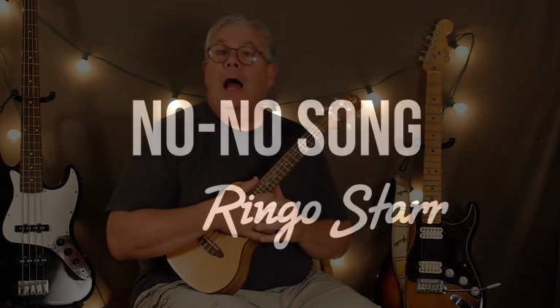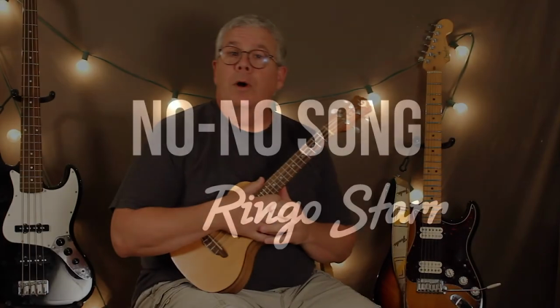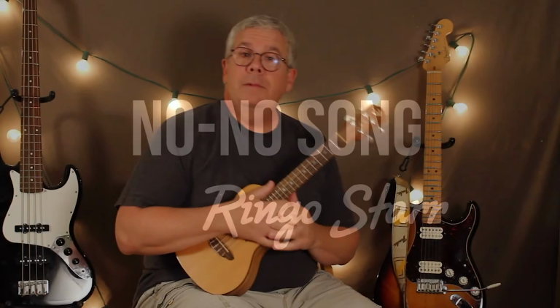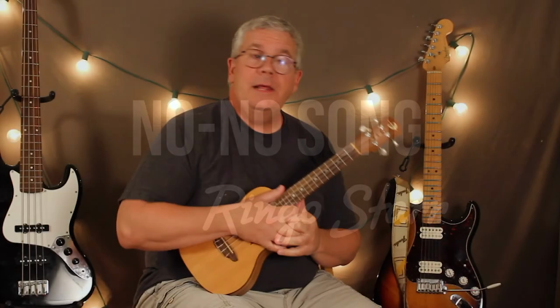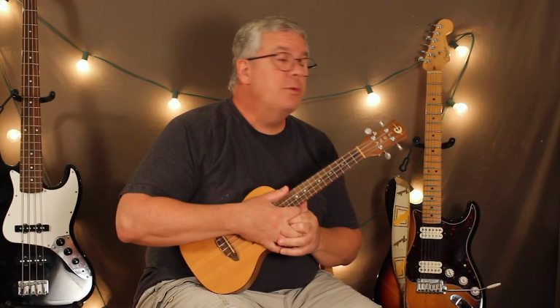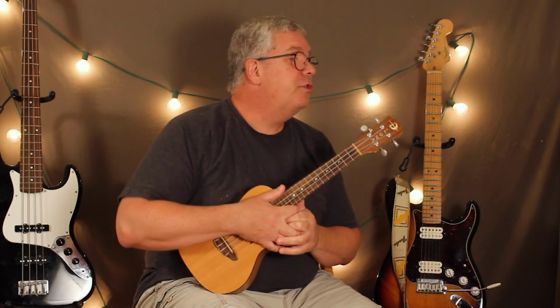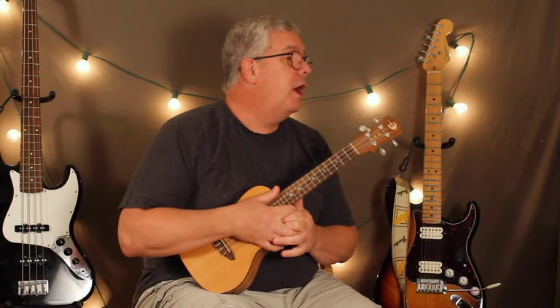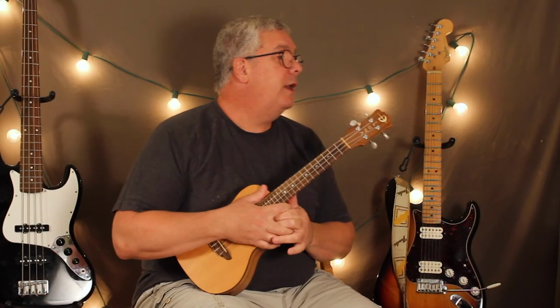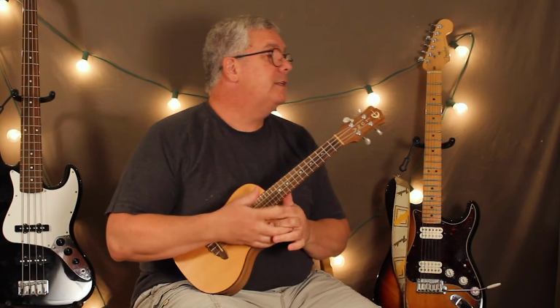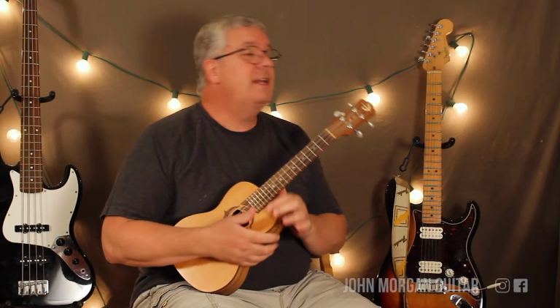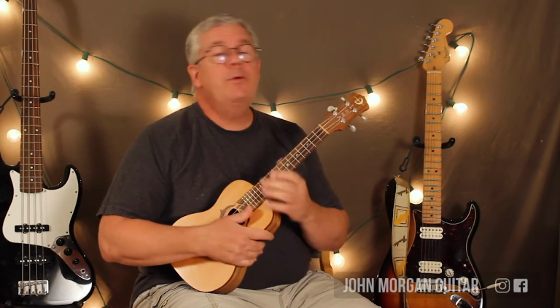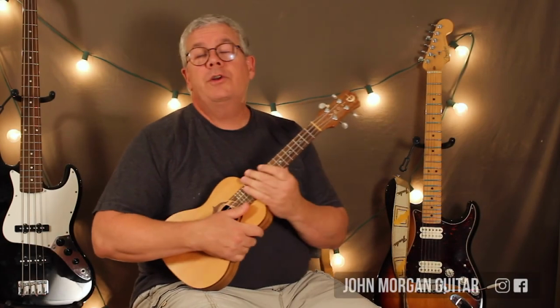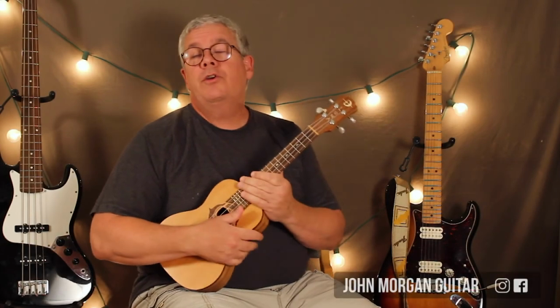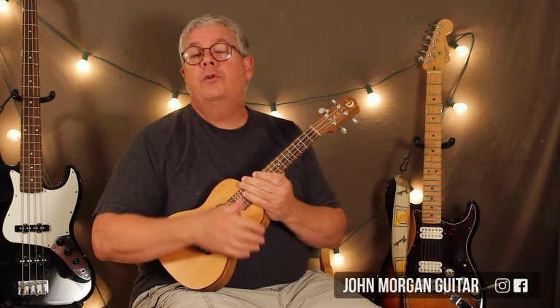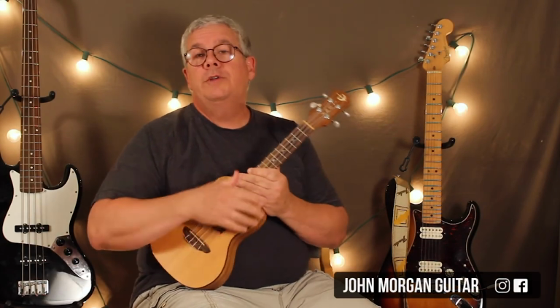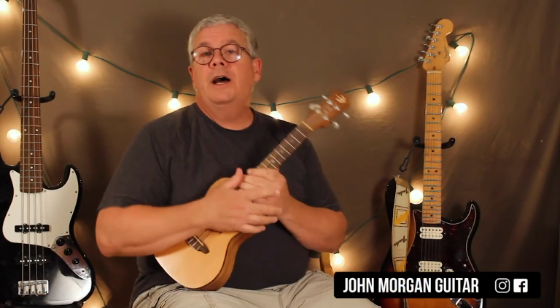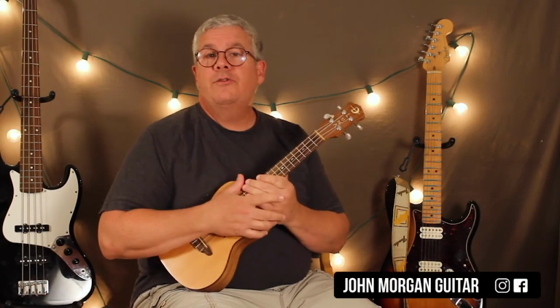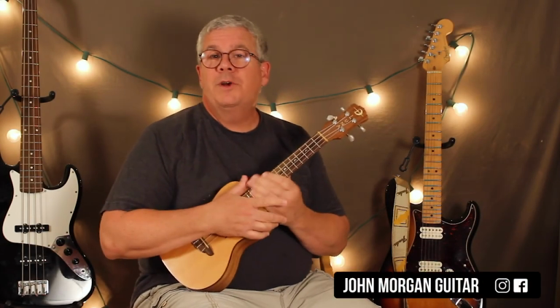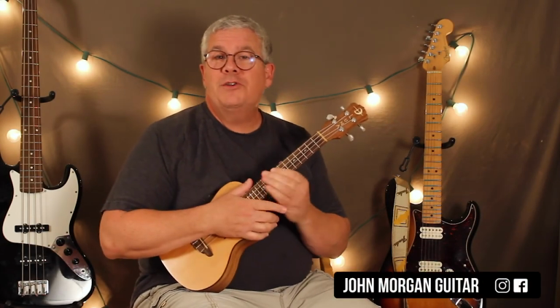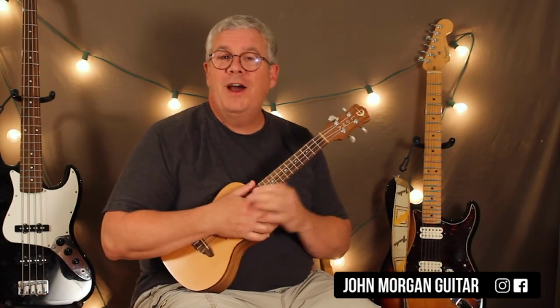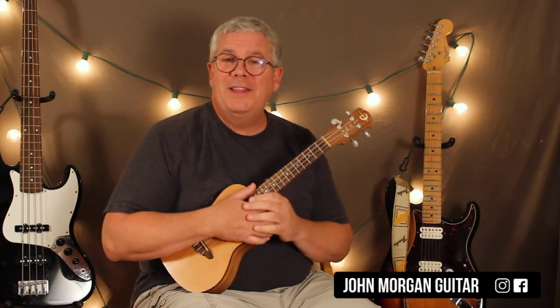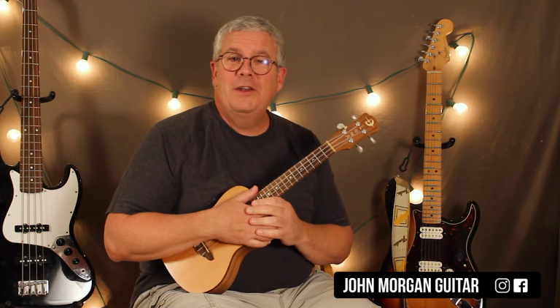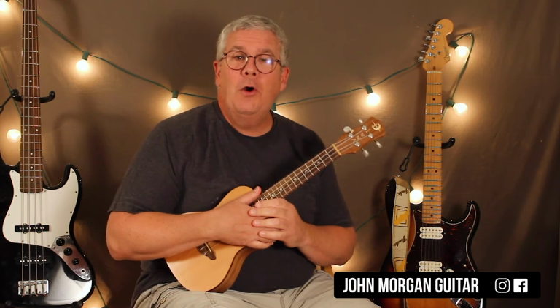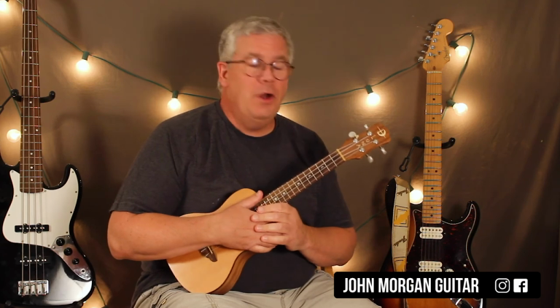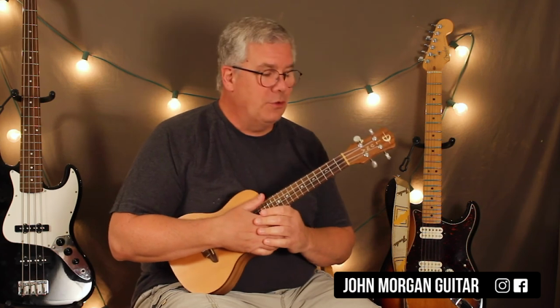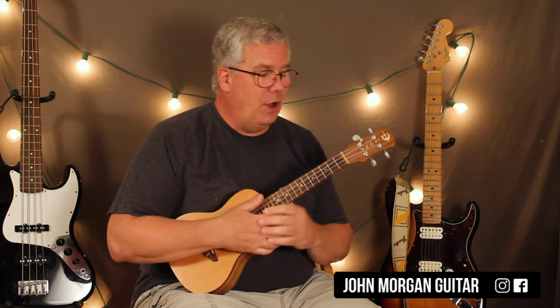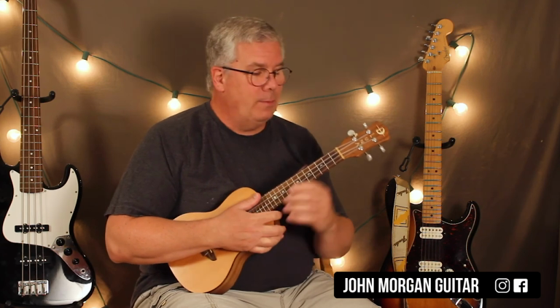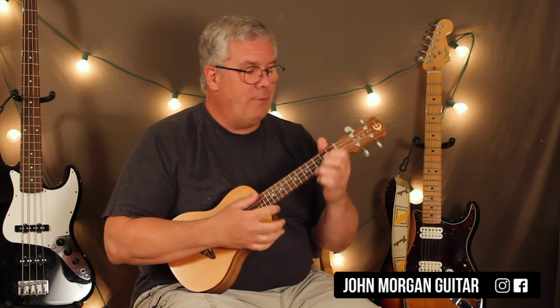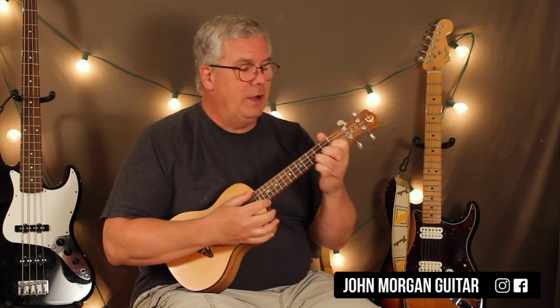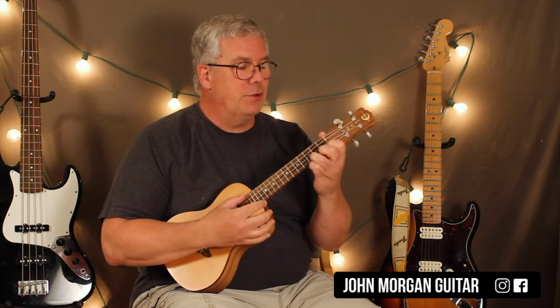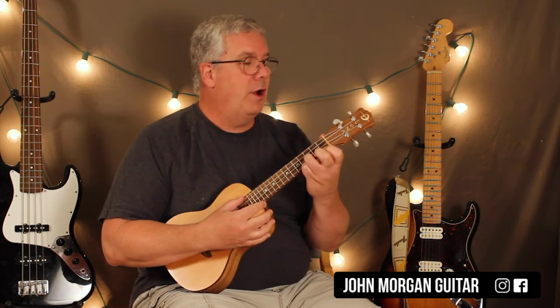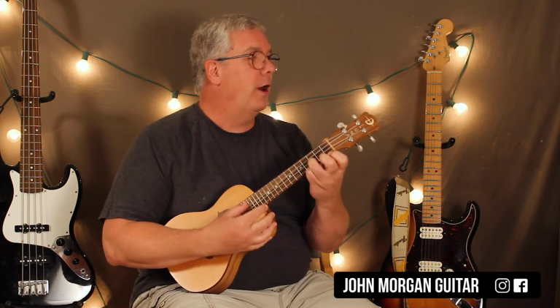Welcome to Lessons with John. Today we're going to try the No-No Song by Ringo Starr.